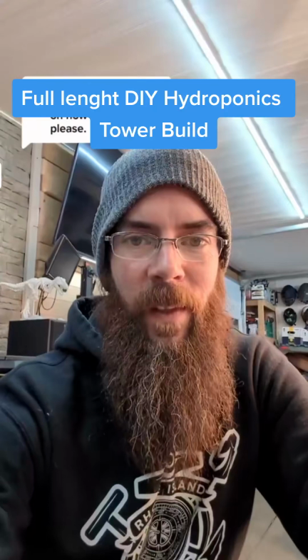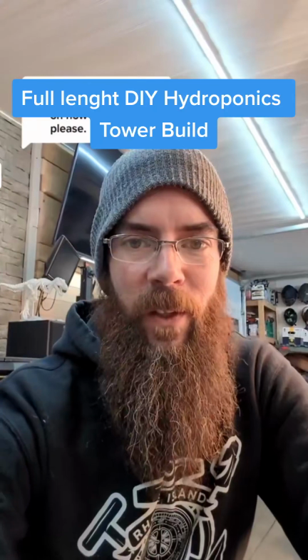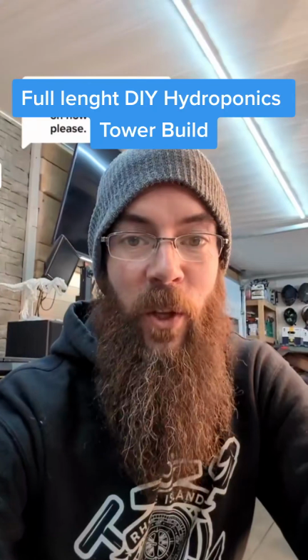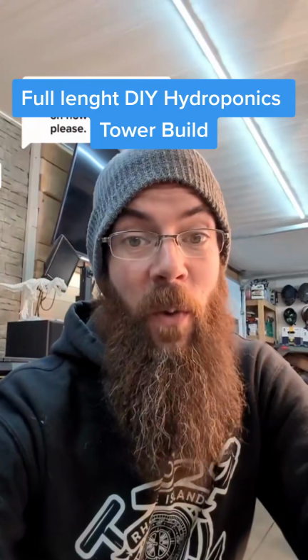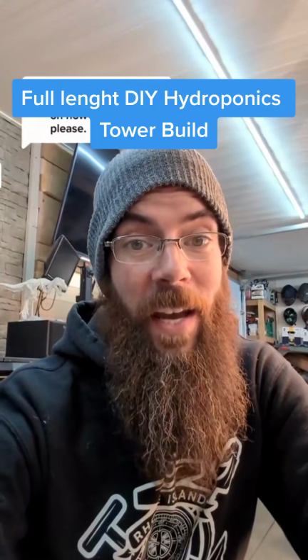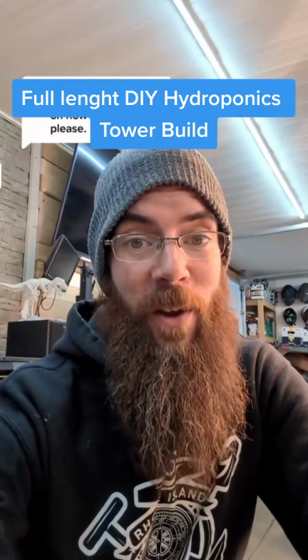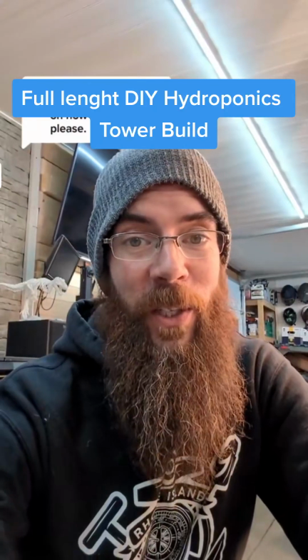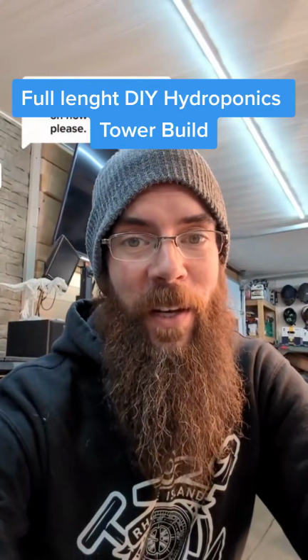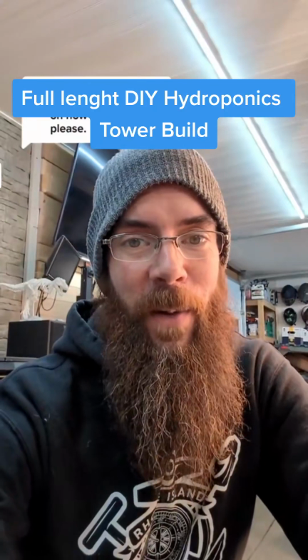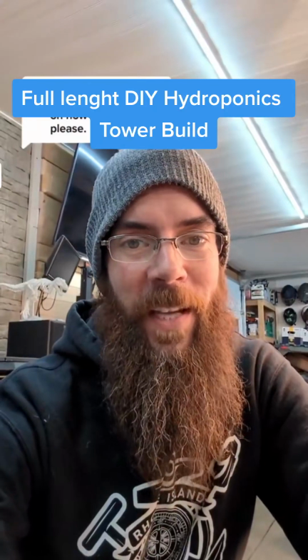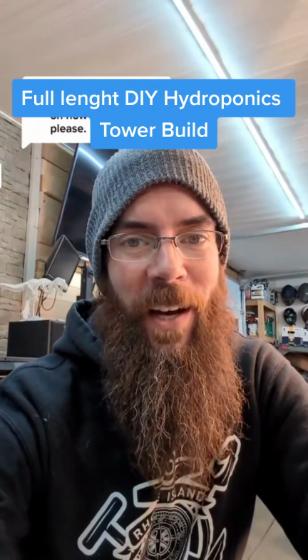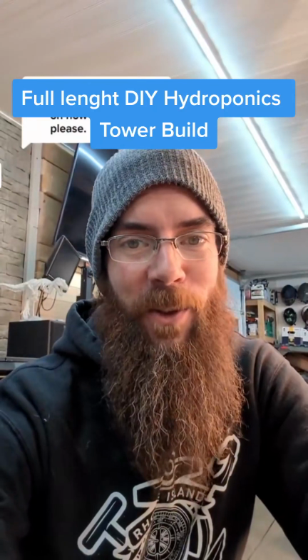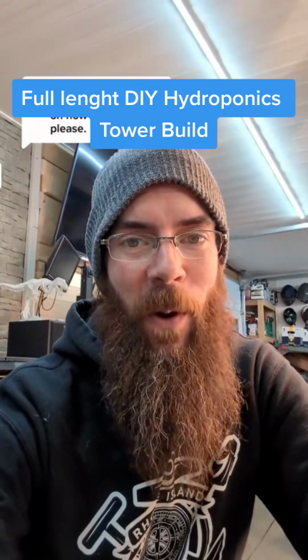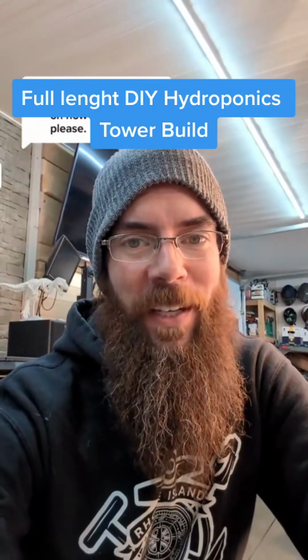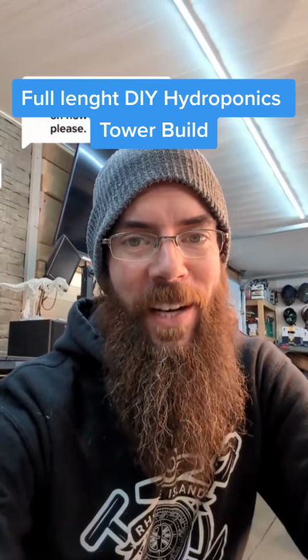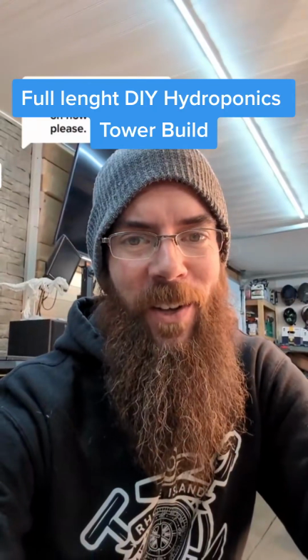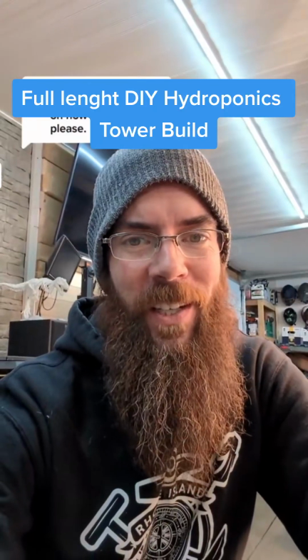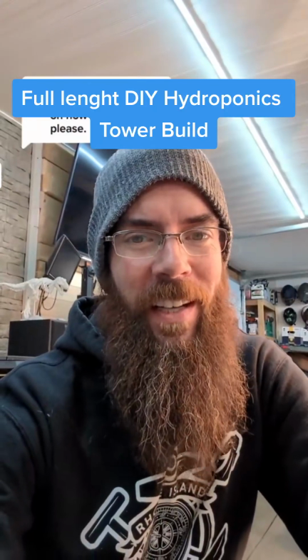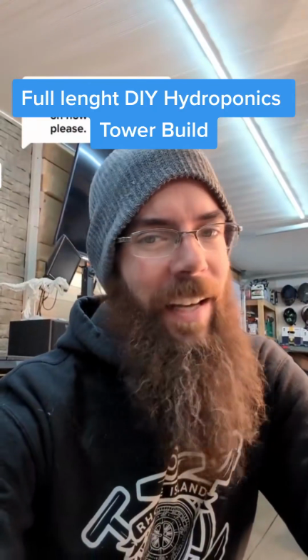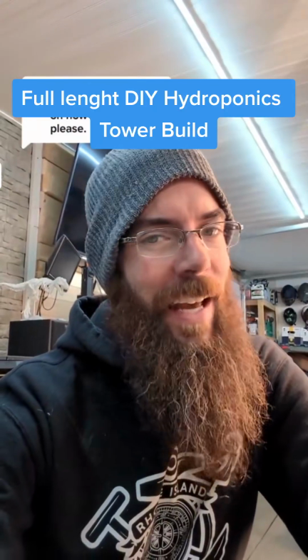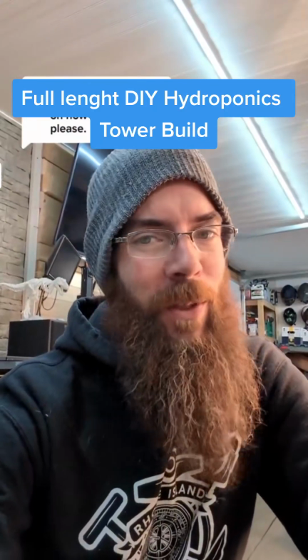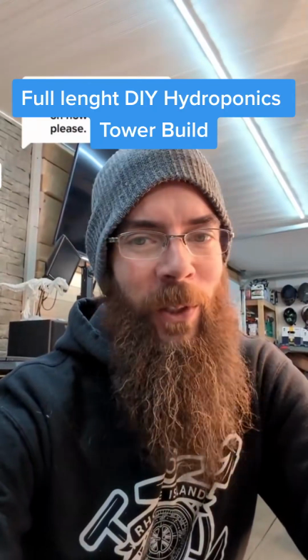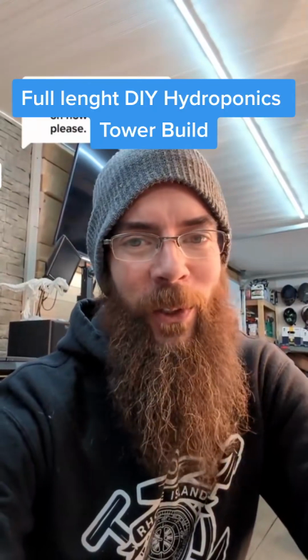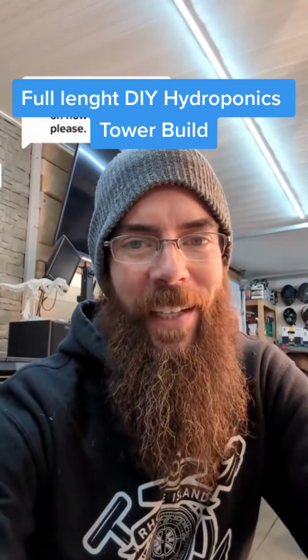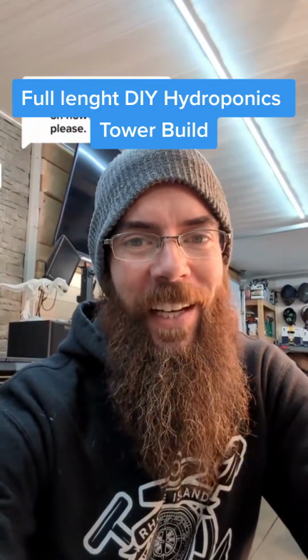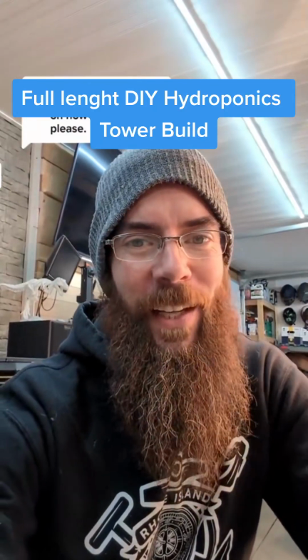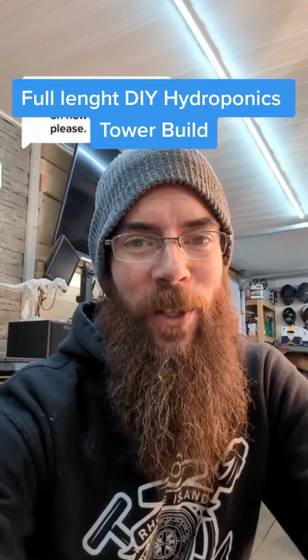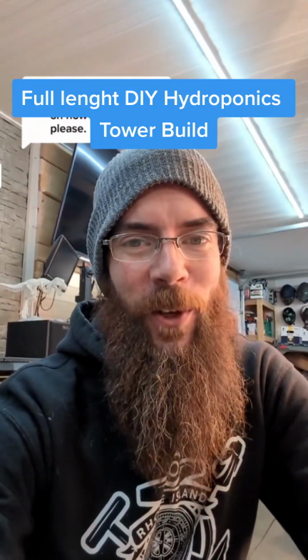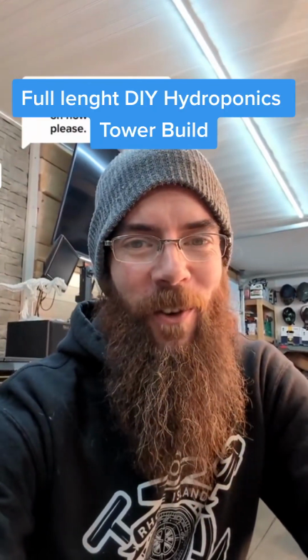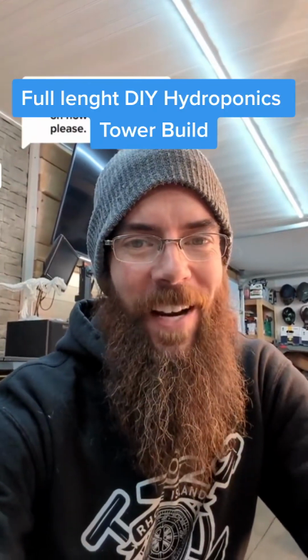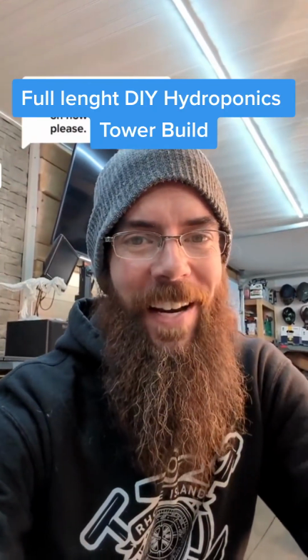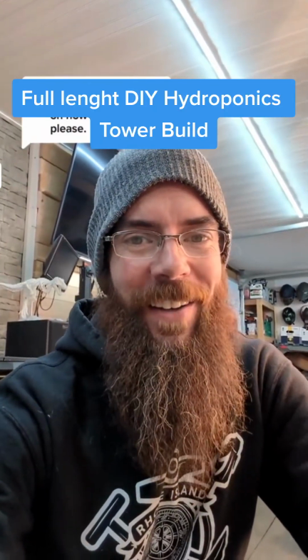So you want to know how to make the hydroponic towers? Absolutely. Let me show you right now.